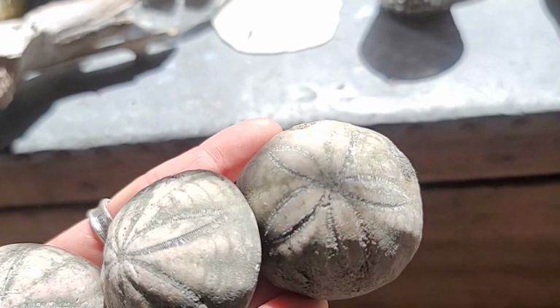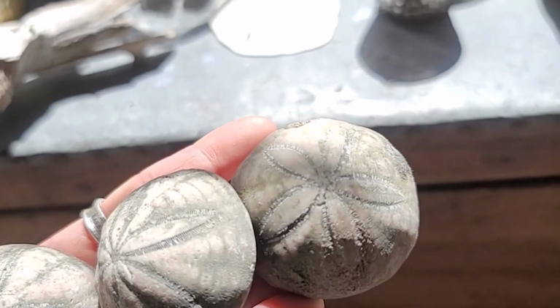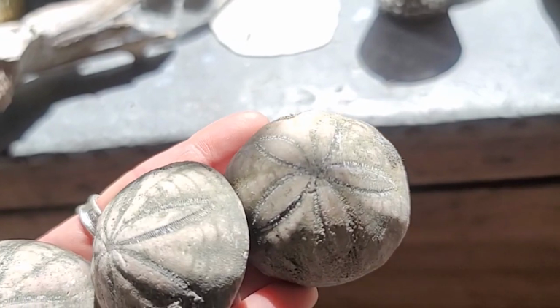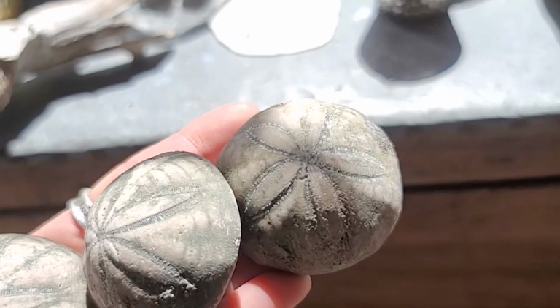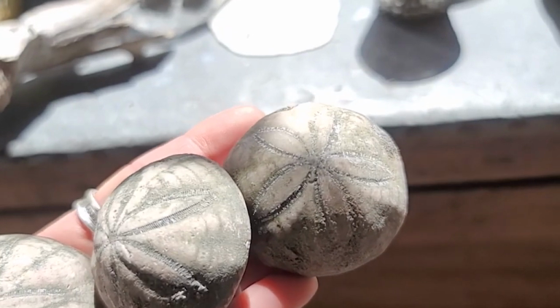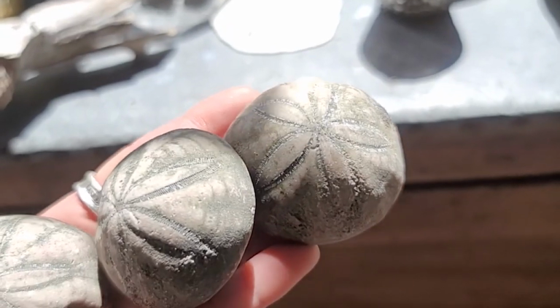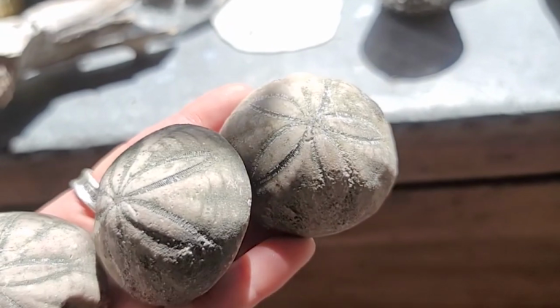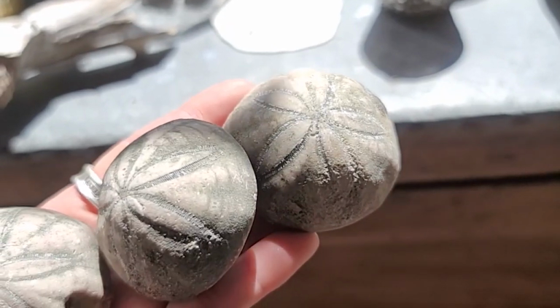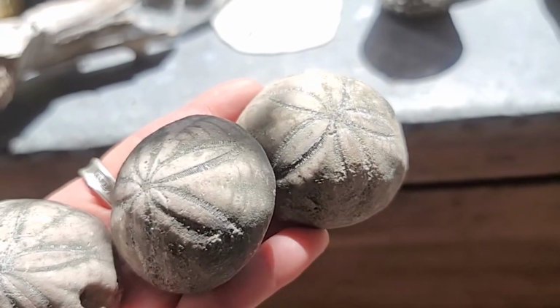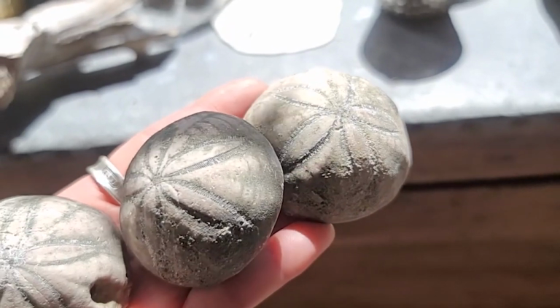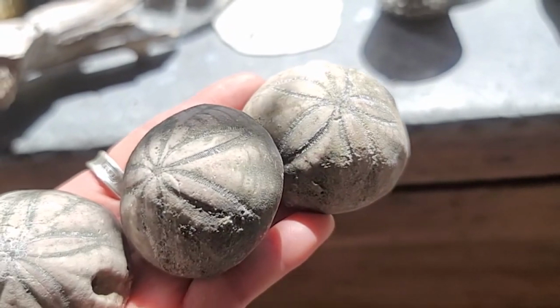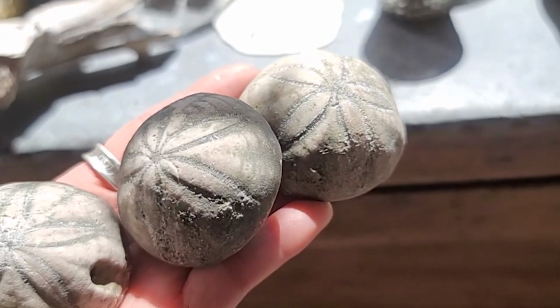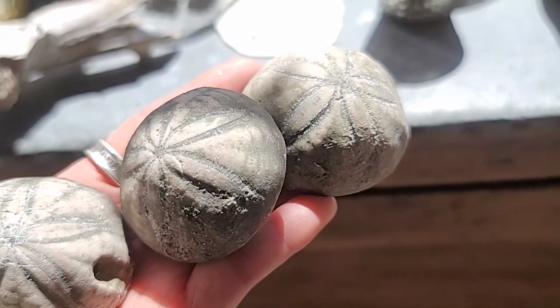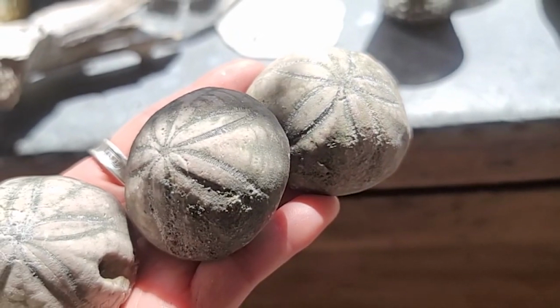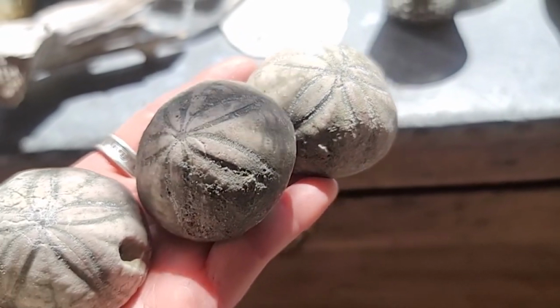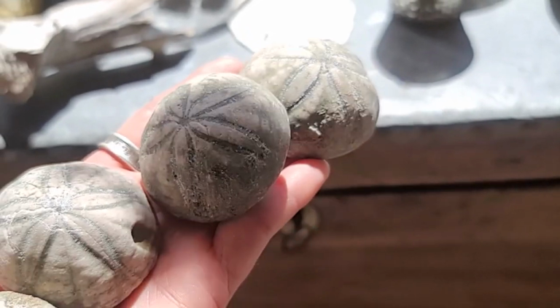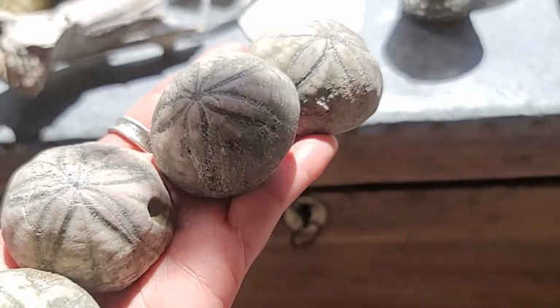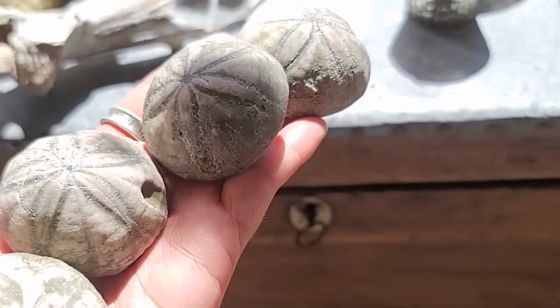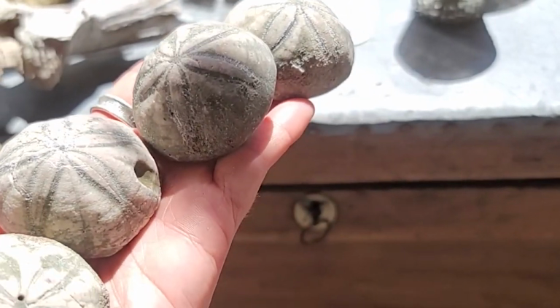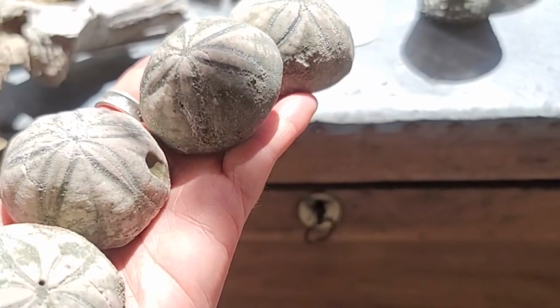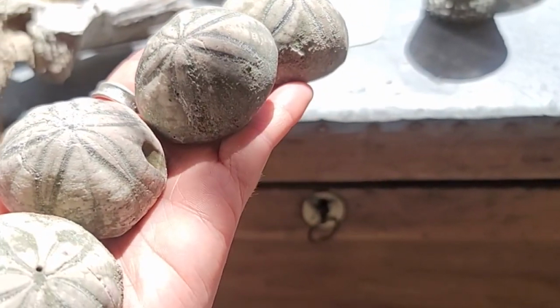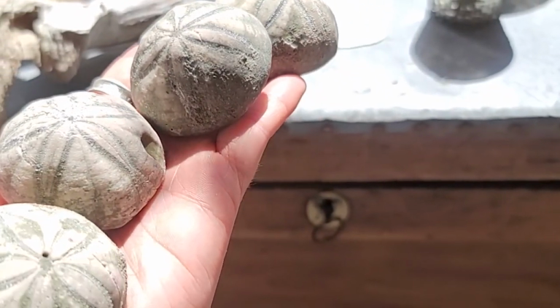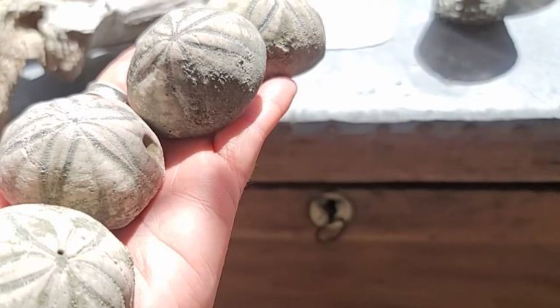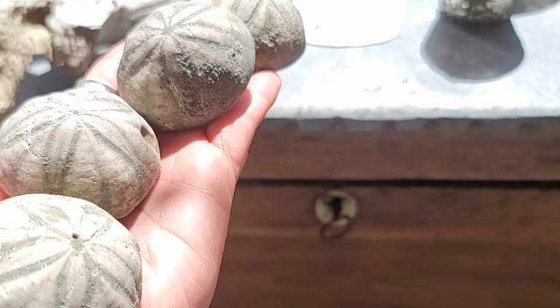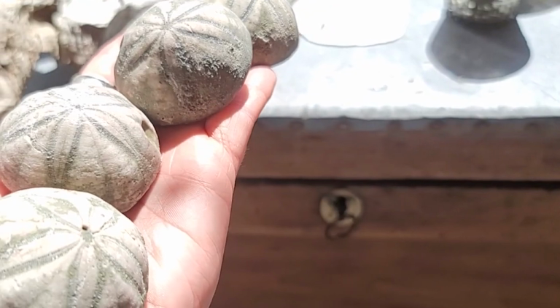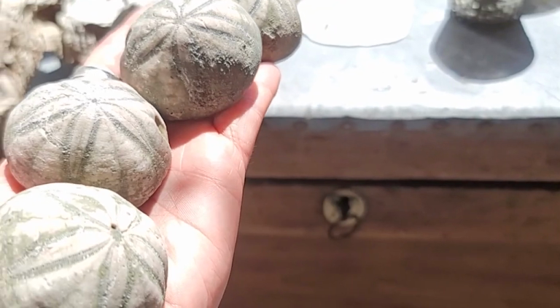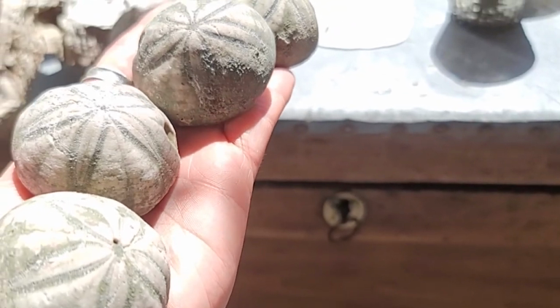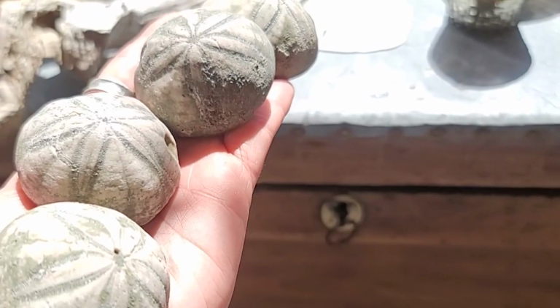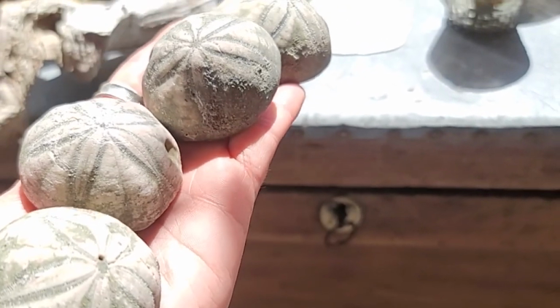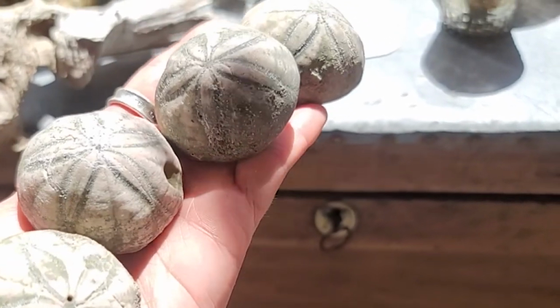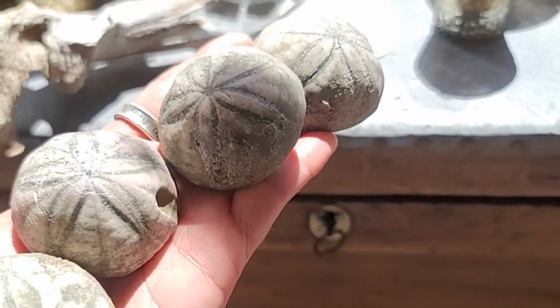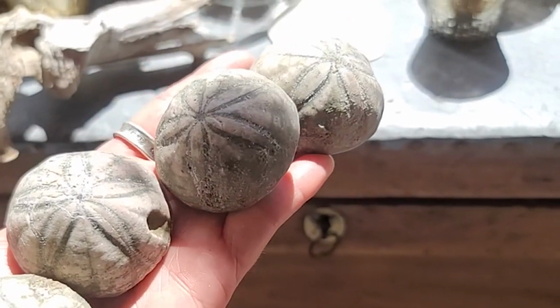These fossils are still washing up today and people are still having fun finding them. Thank you so much Sabrina for sending these in and sharing them with everyone — it must have been amazing to find these in person.